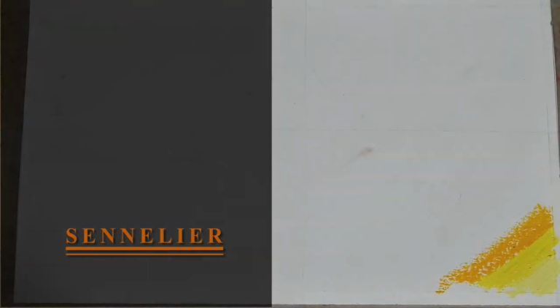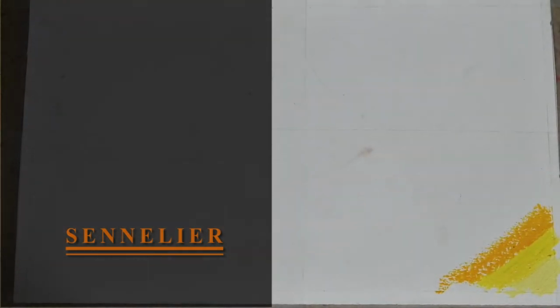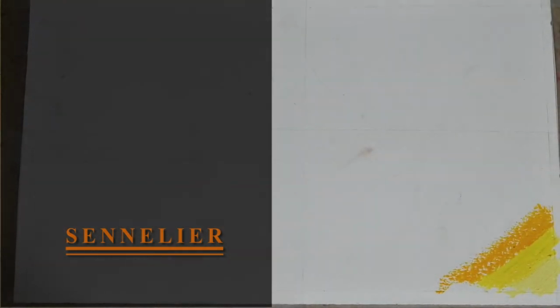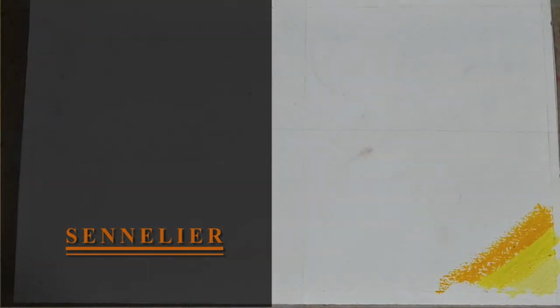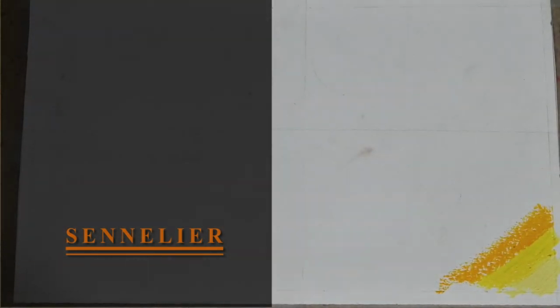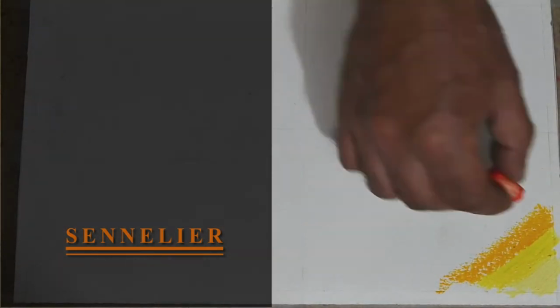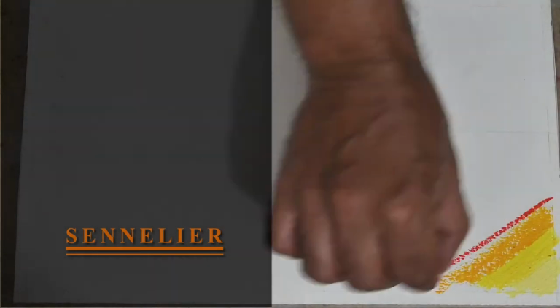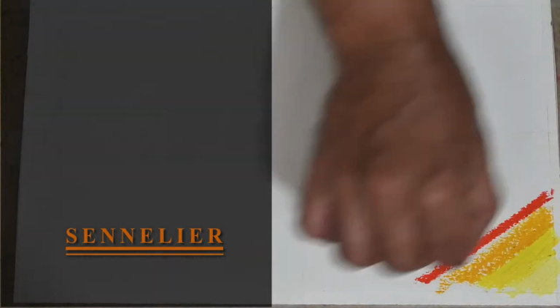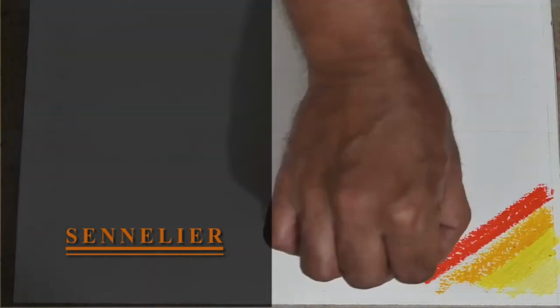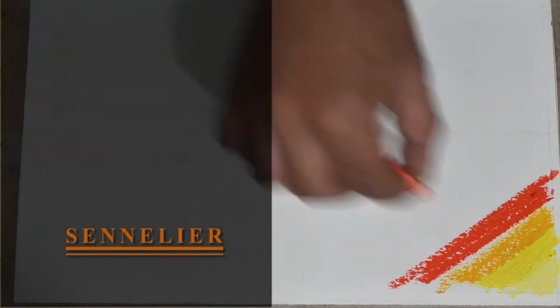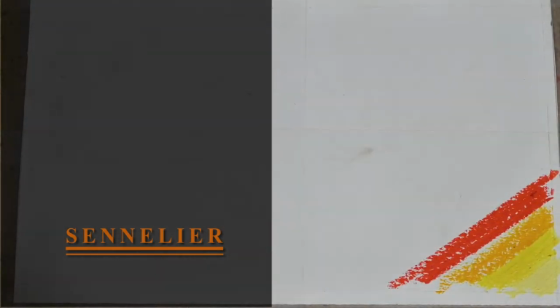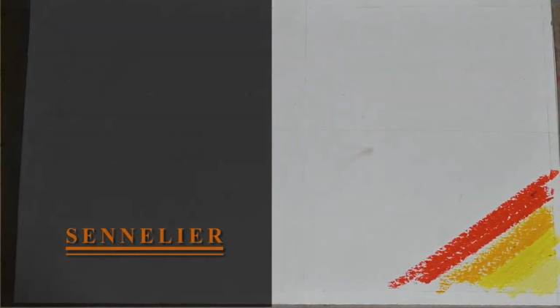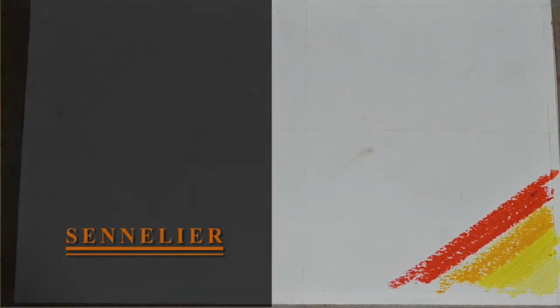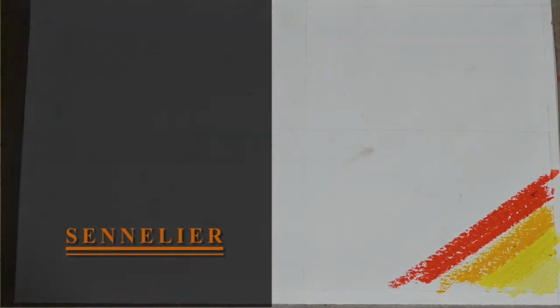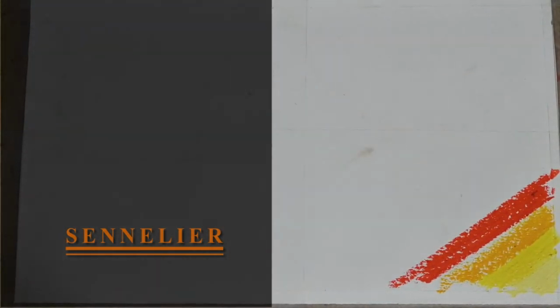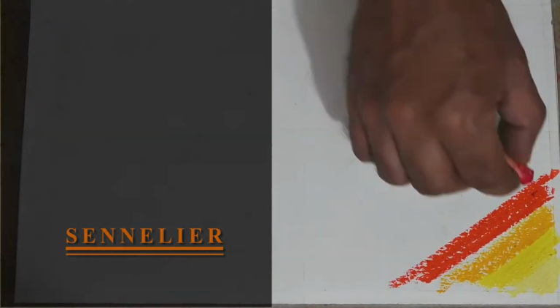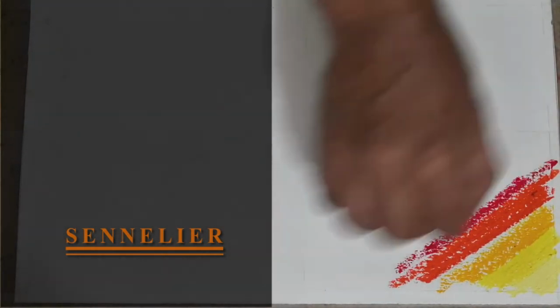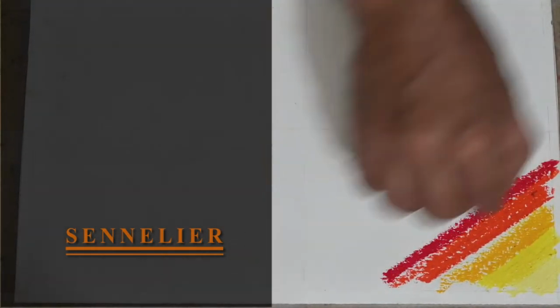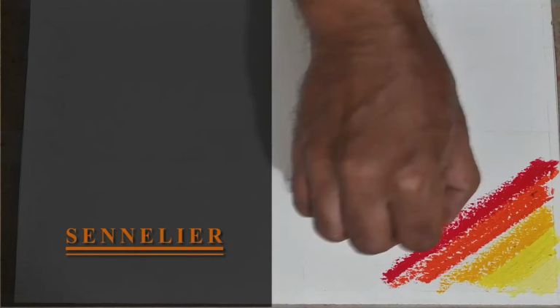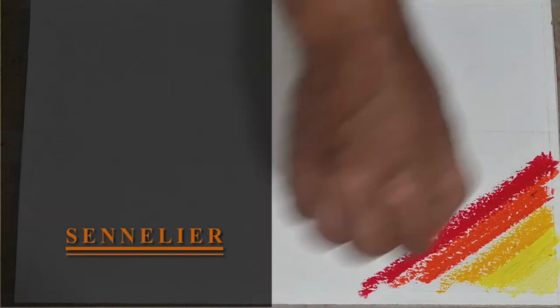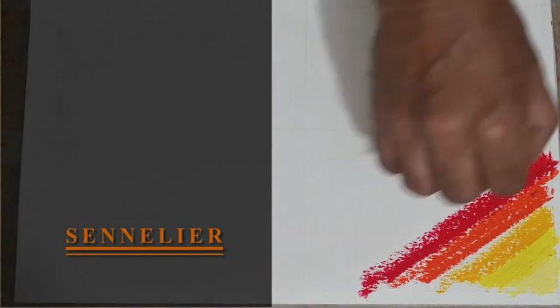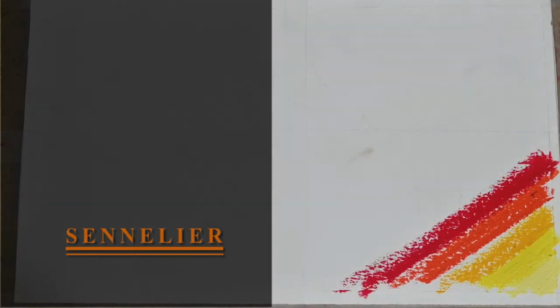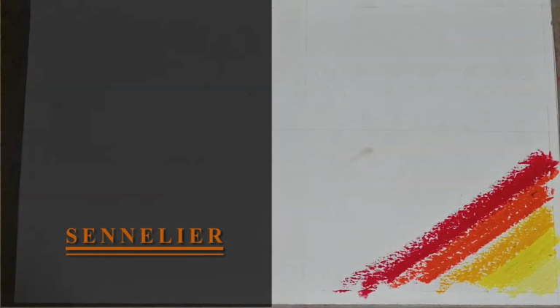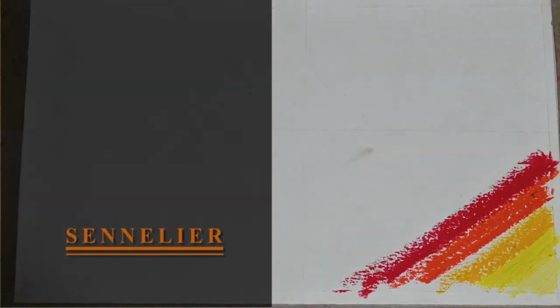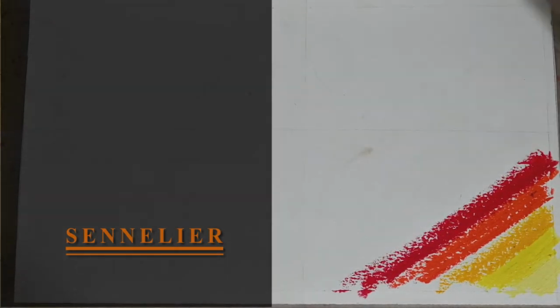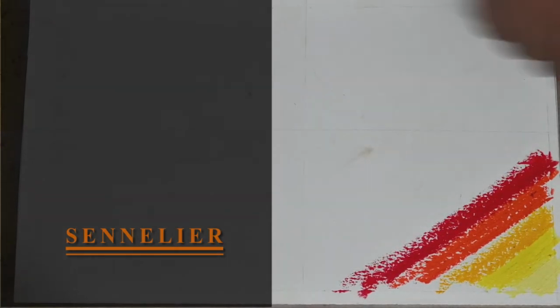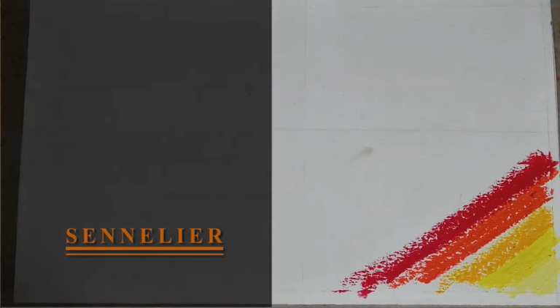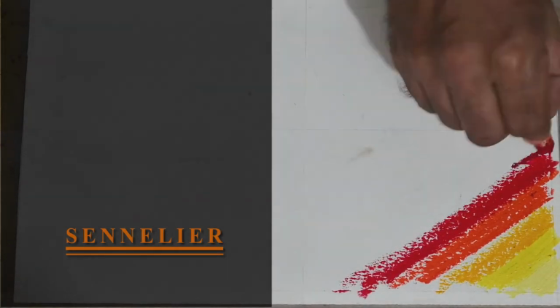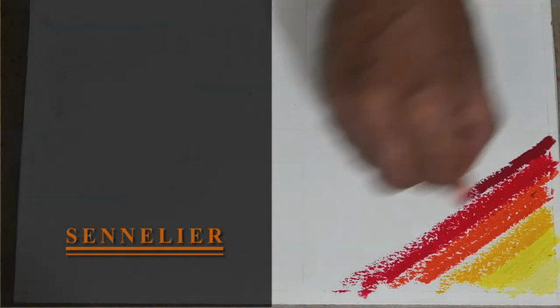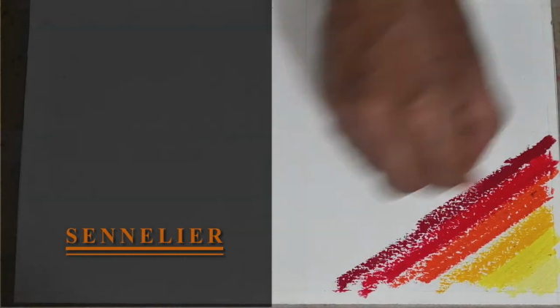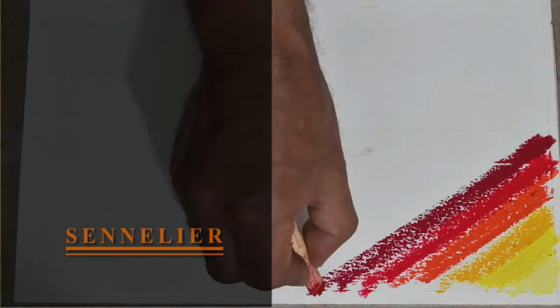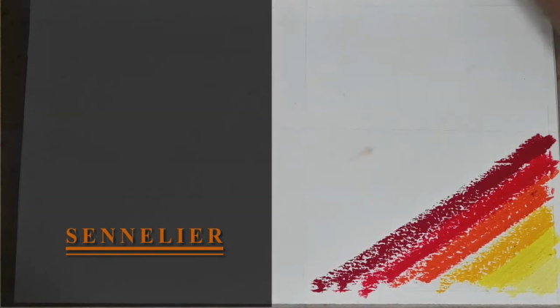Let's do some more blending exercises. We'll start with the red family.